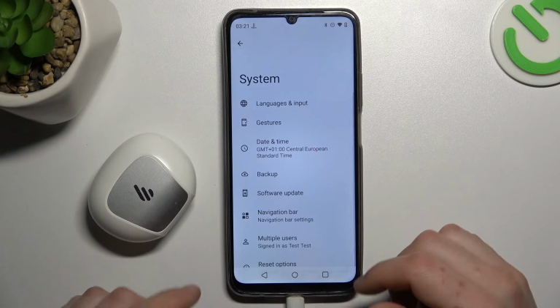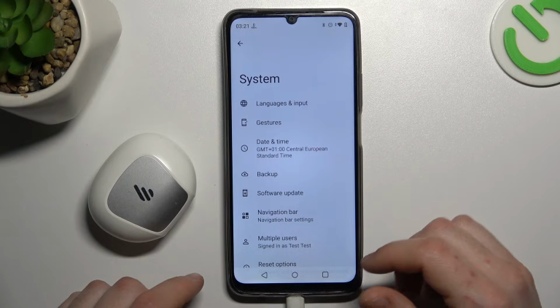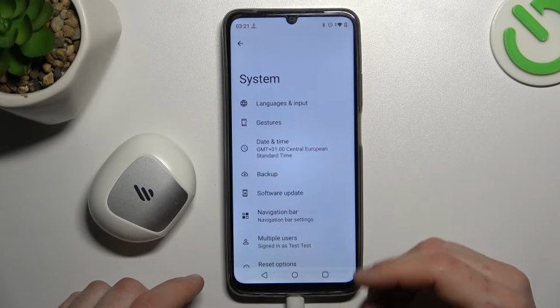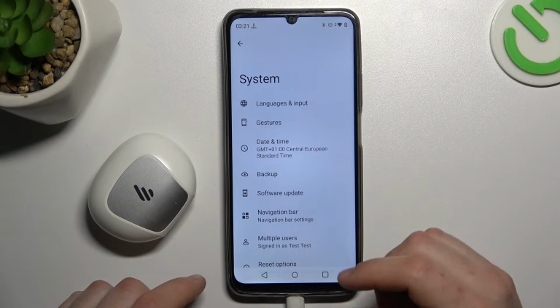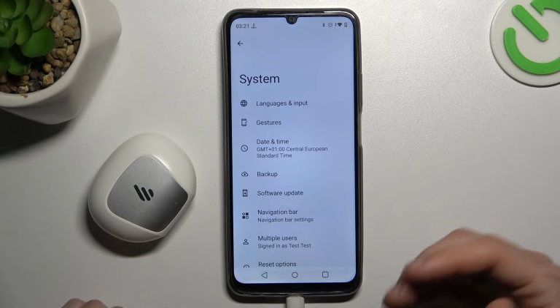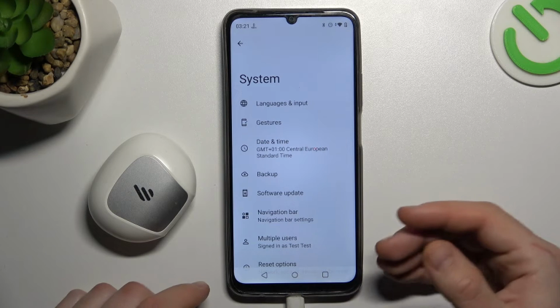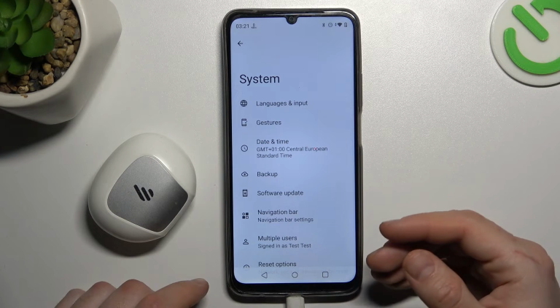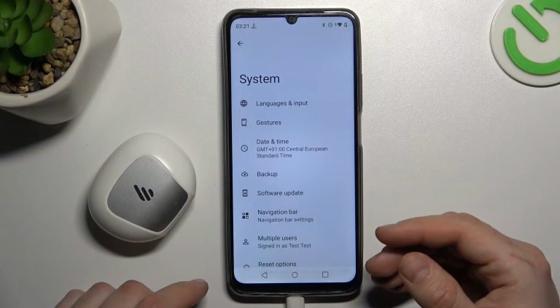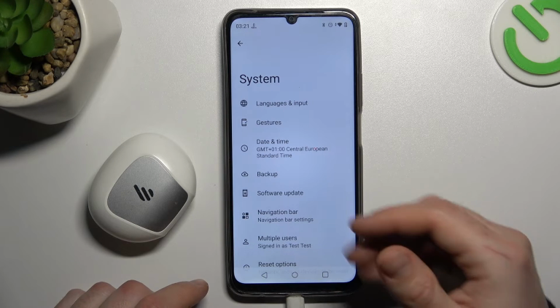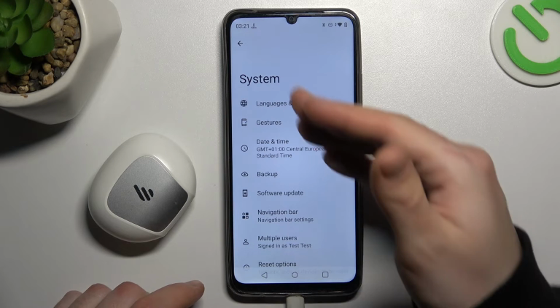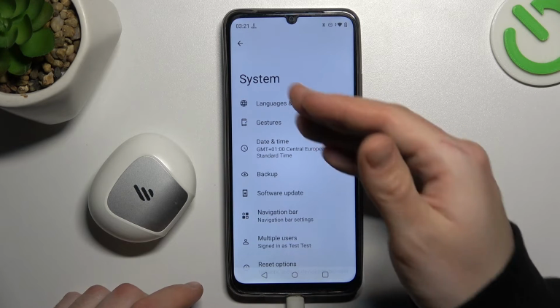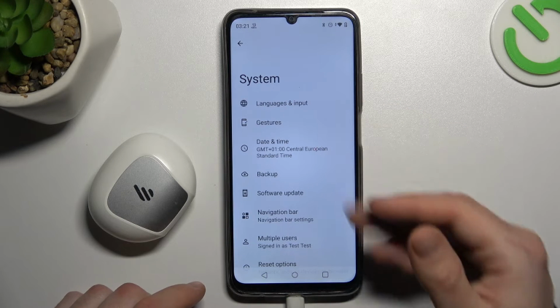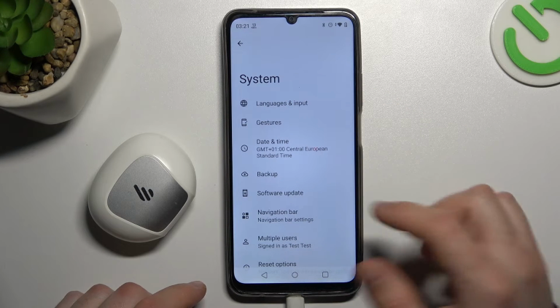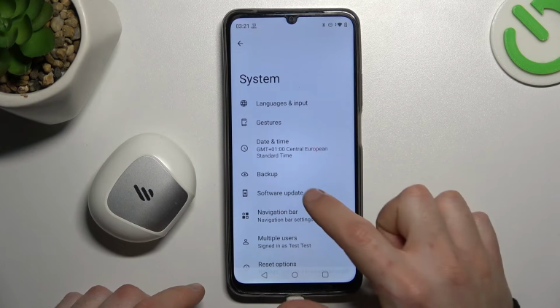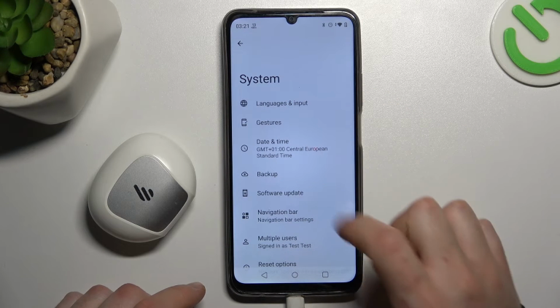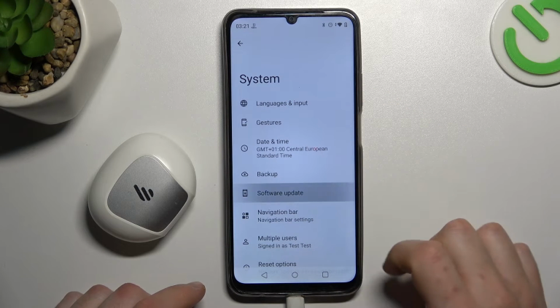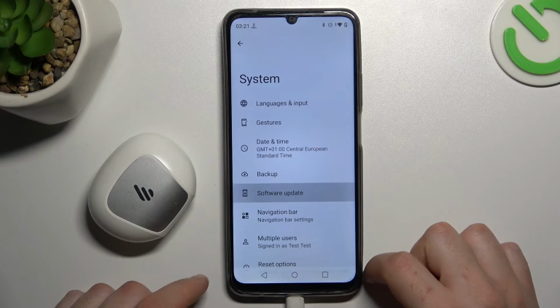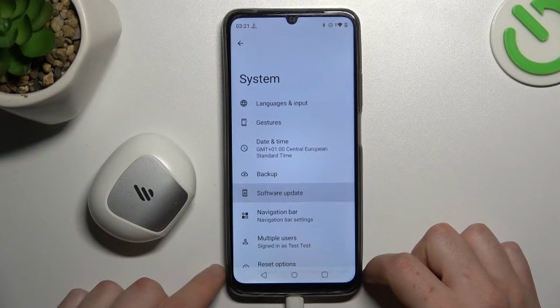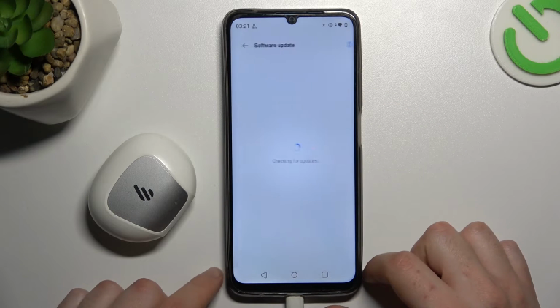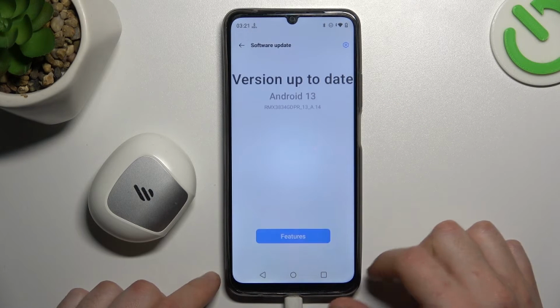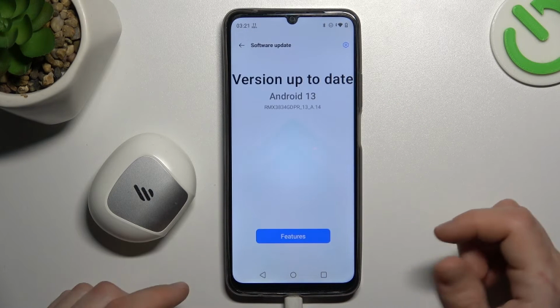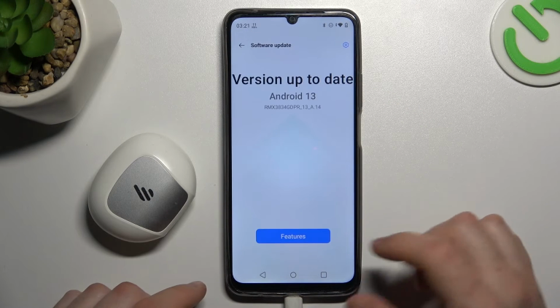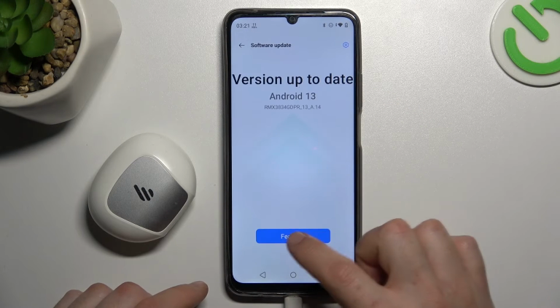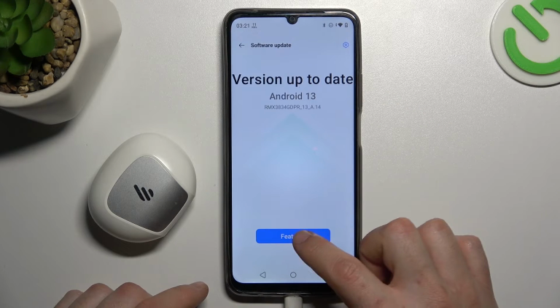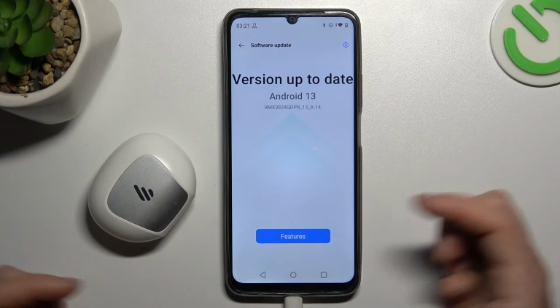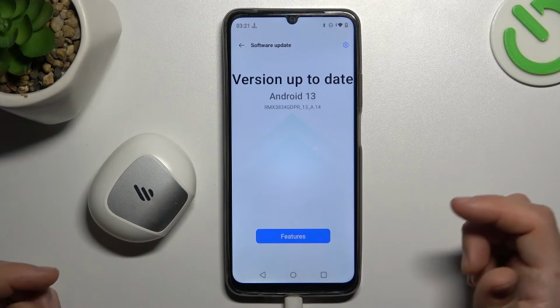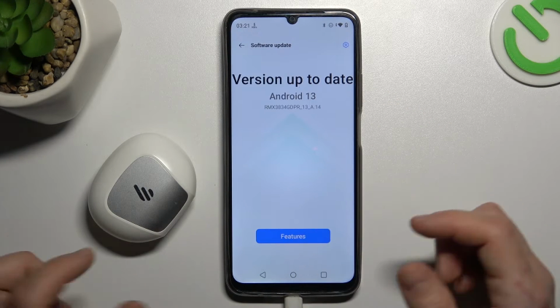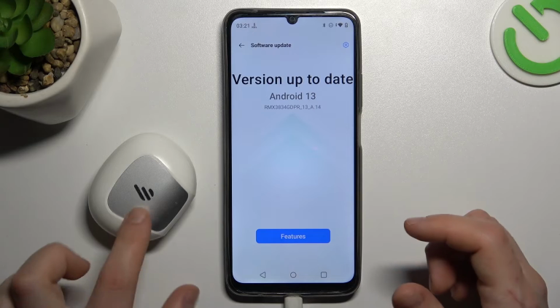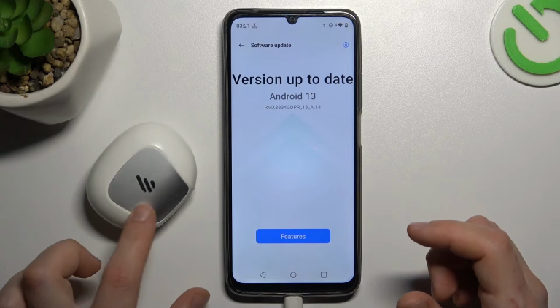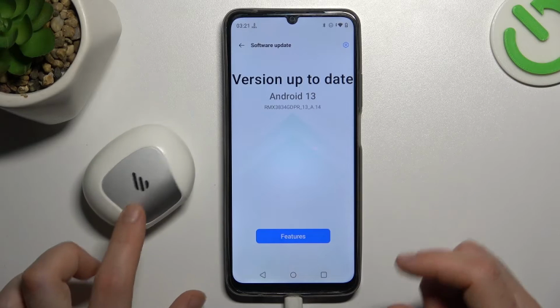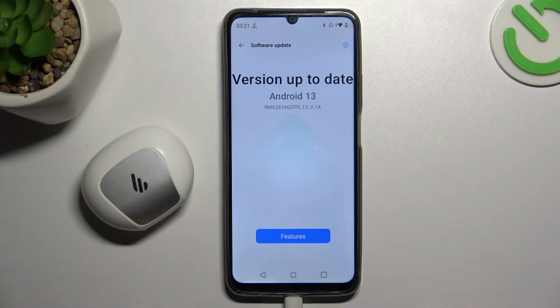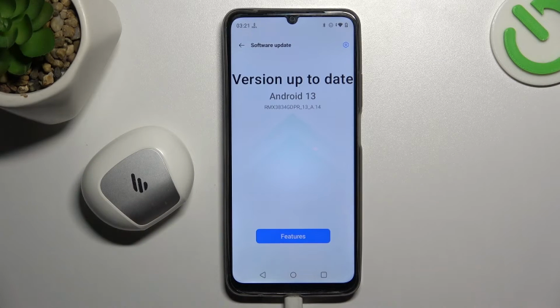In the next step, you can also try to update your Bluetooth system. Go to System, select Check for Update, and if you have any updates, just install them and check for your device again.